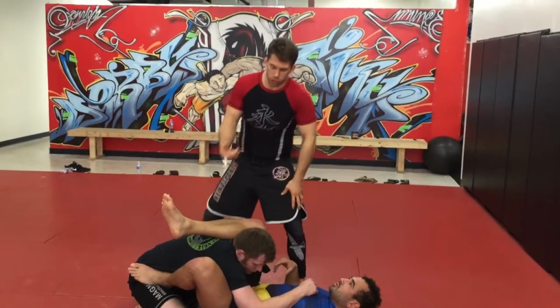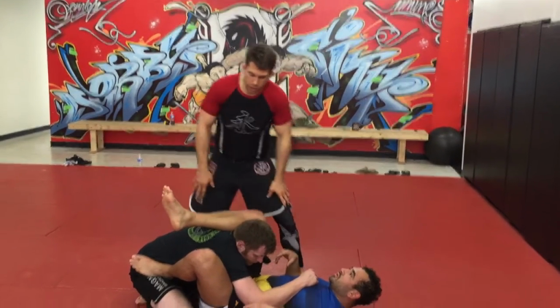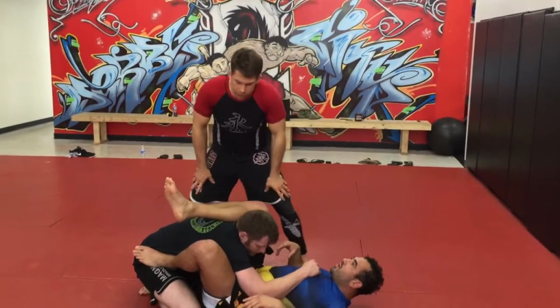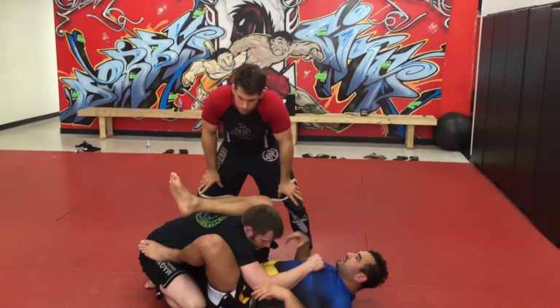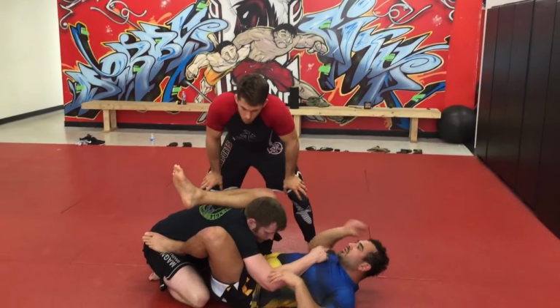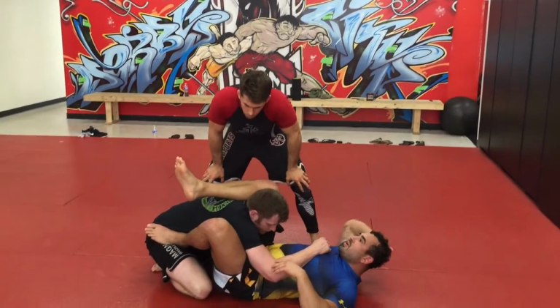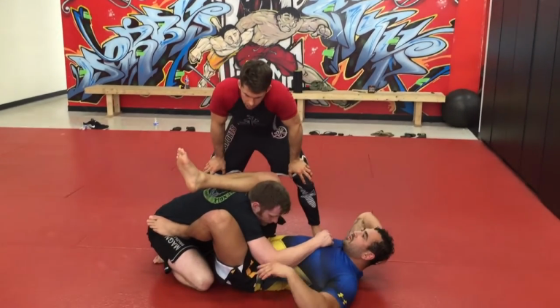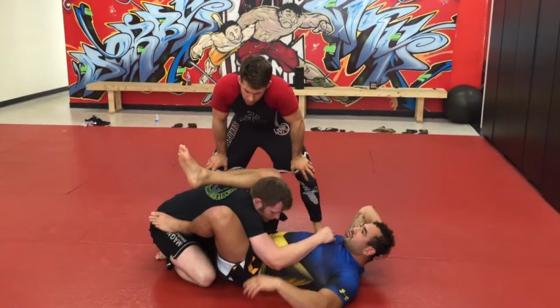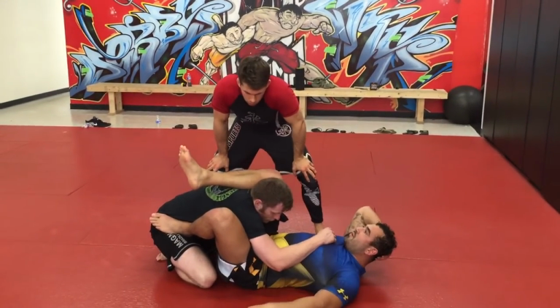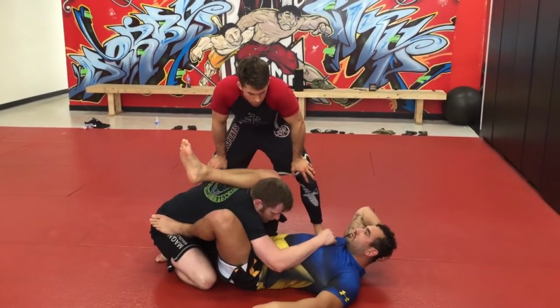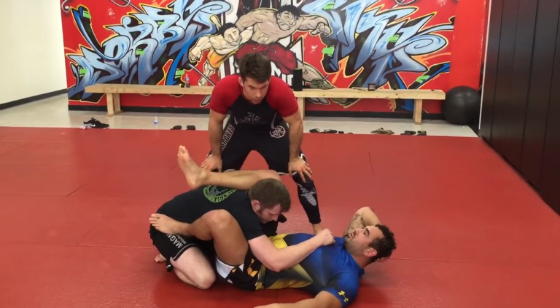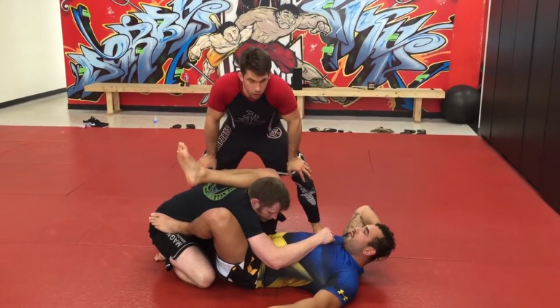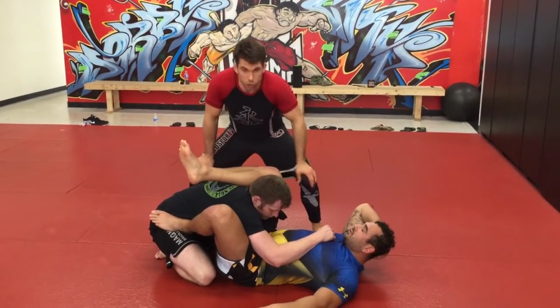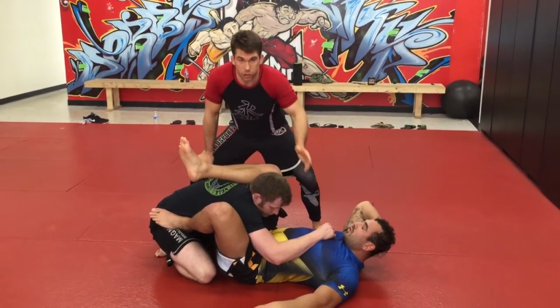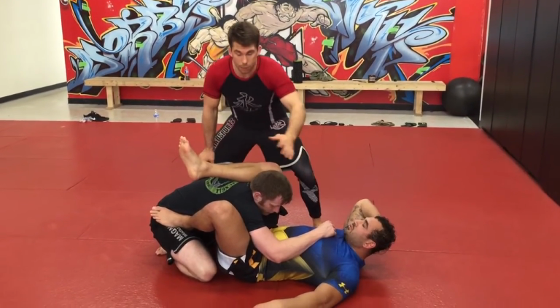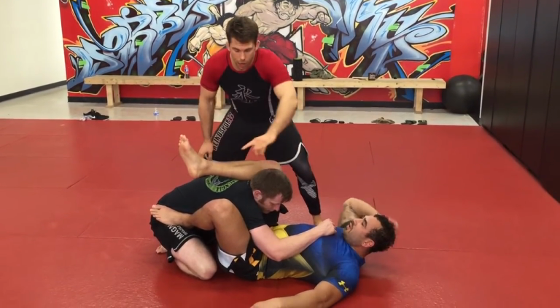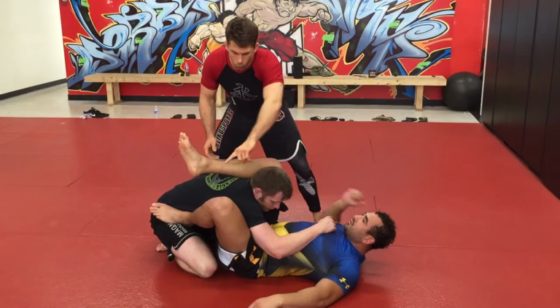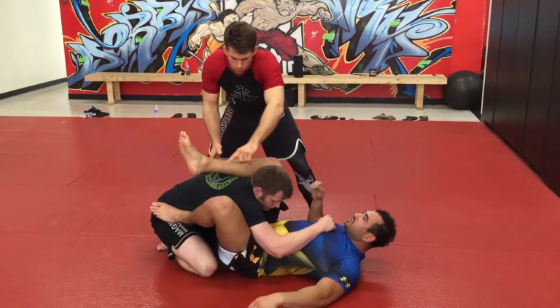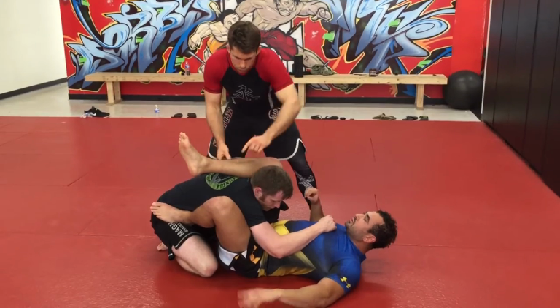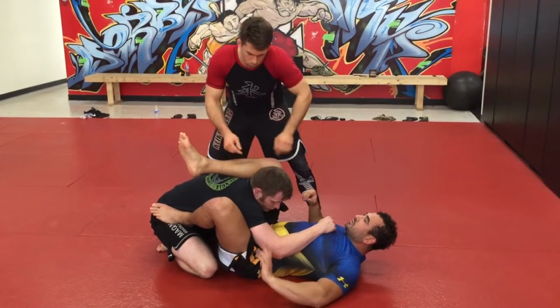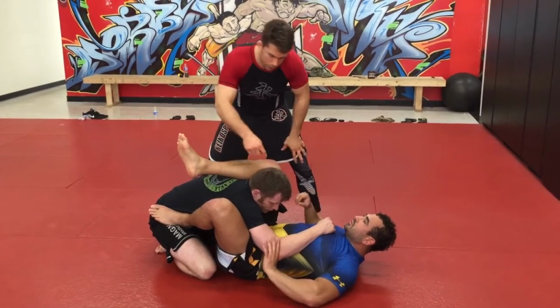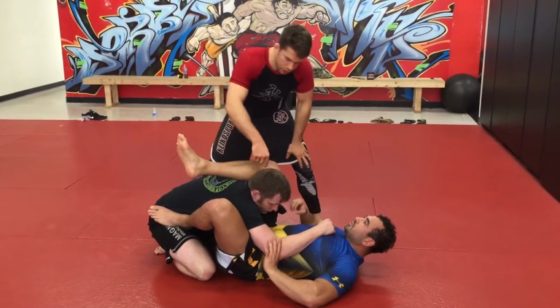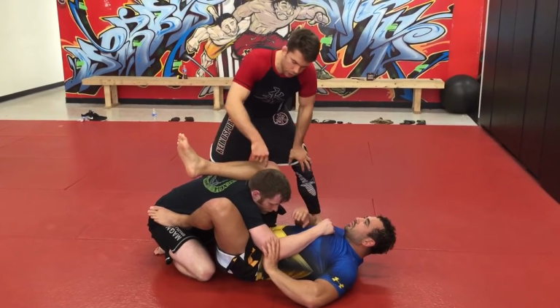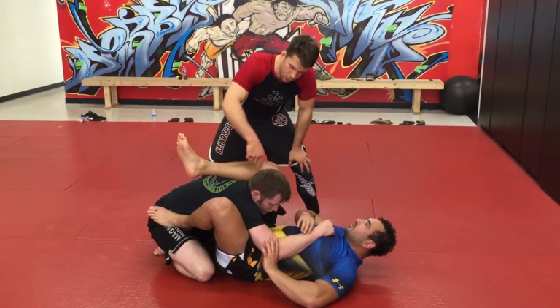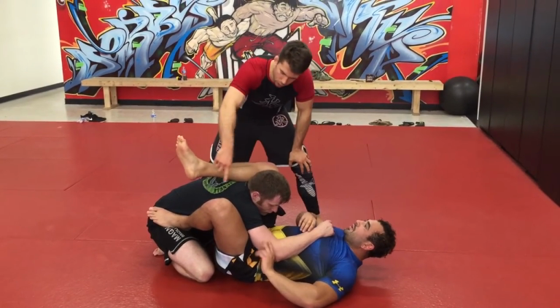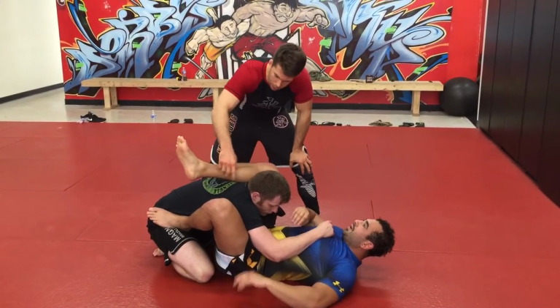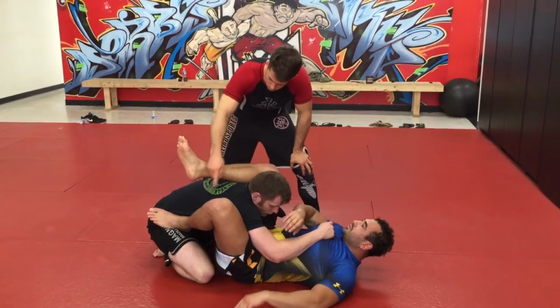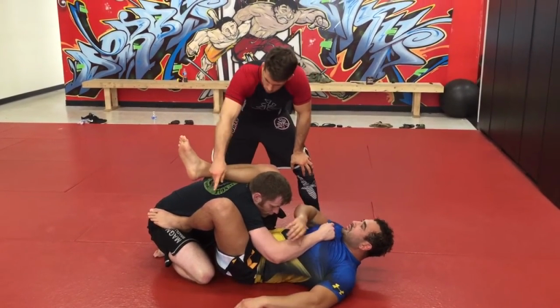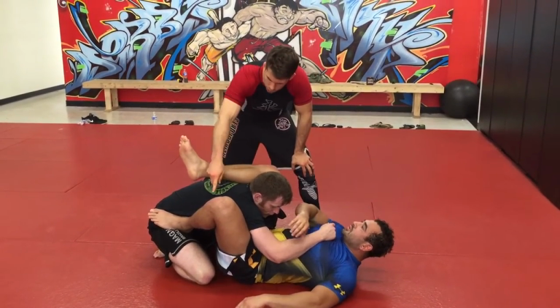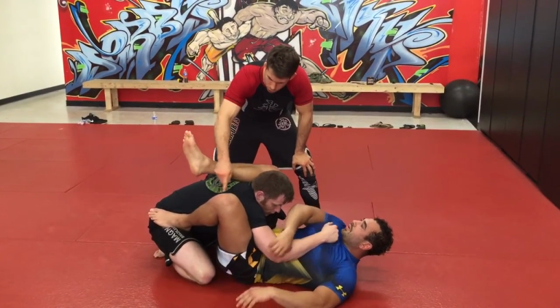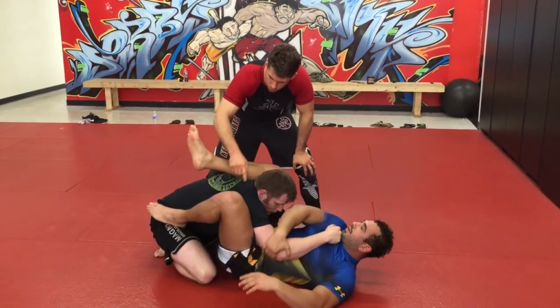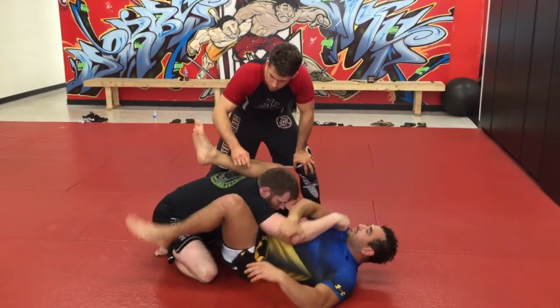So just like Nate said, we want to get the angle. It's a good setup. I wanted to focus on Robert's too. Because if you look at Robert — go and lock the triangle, Robert.